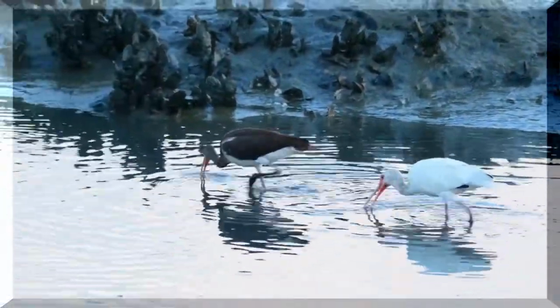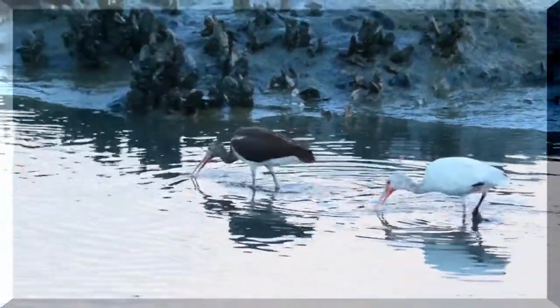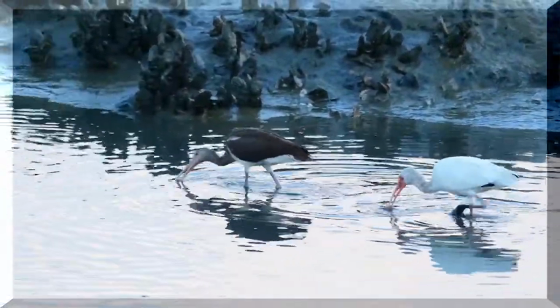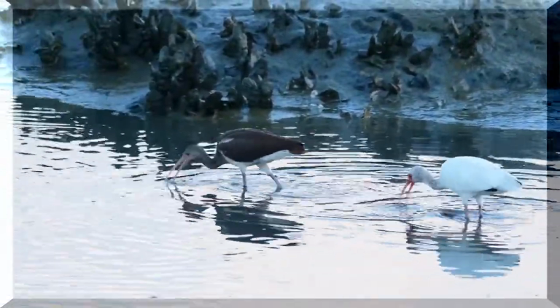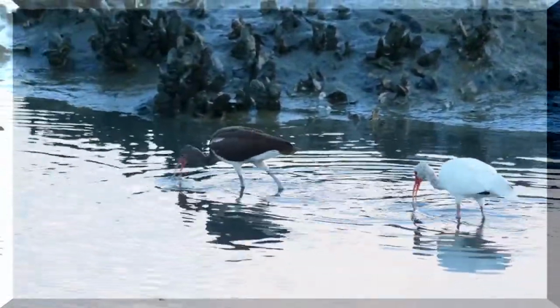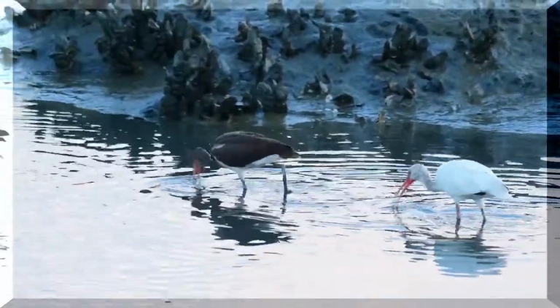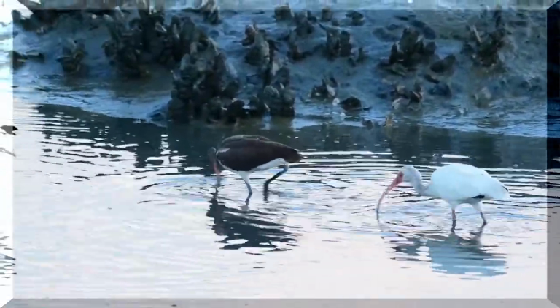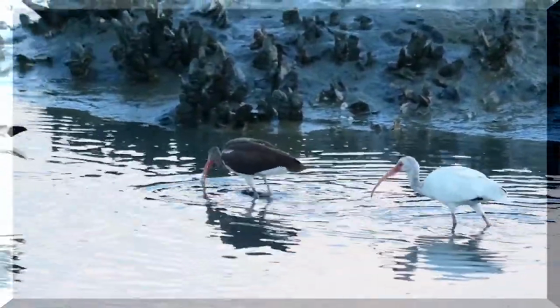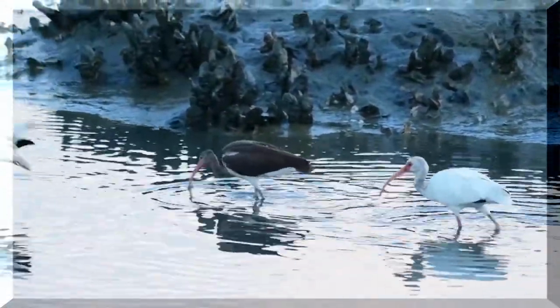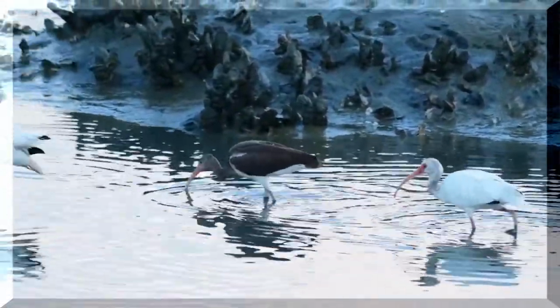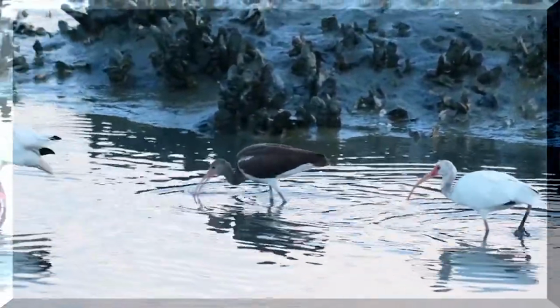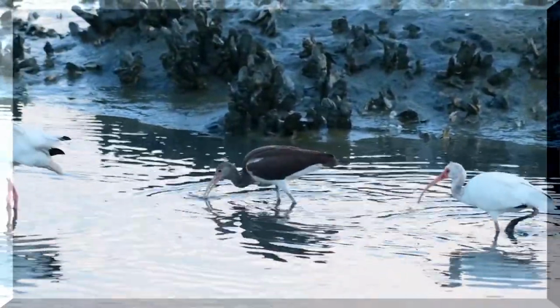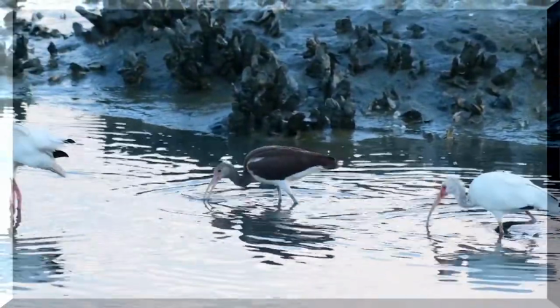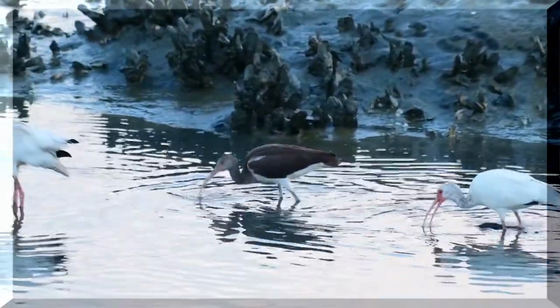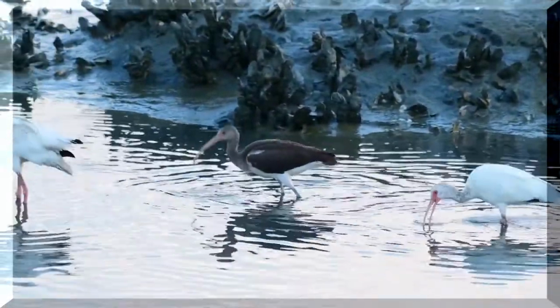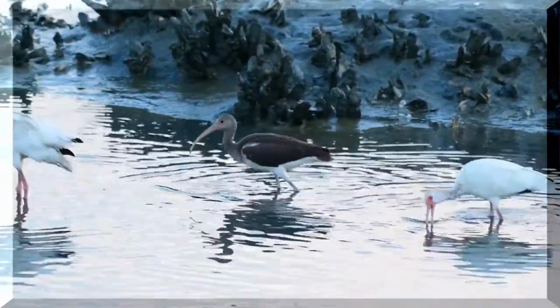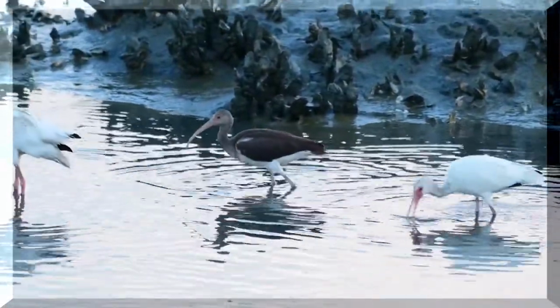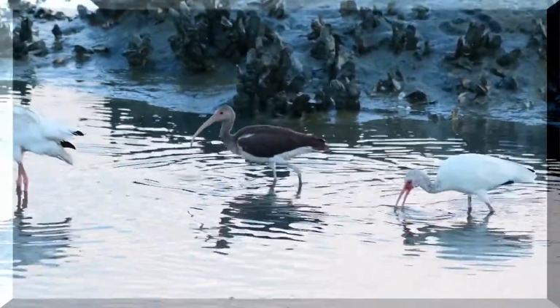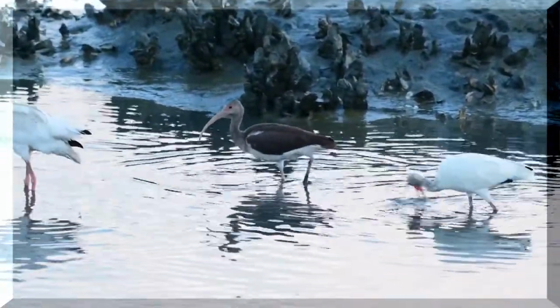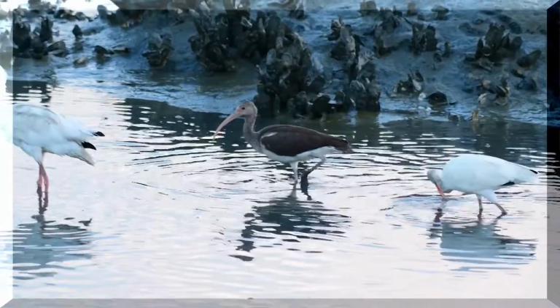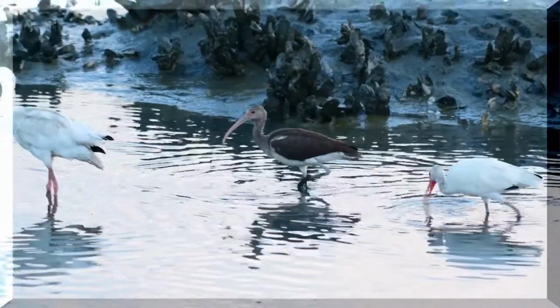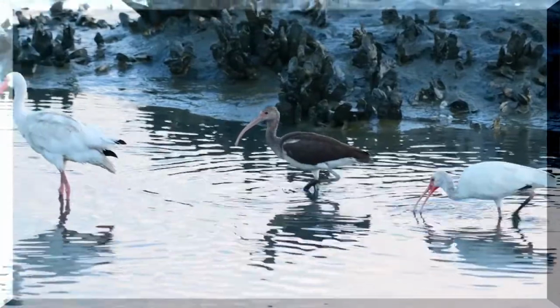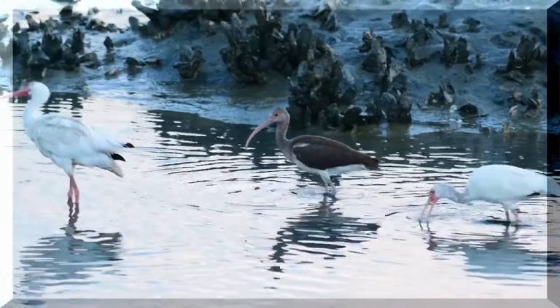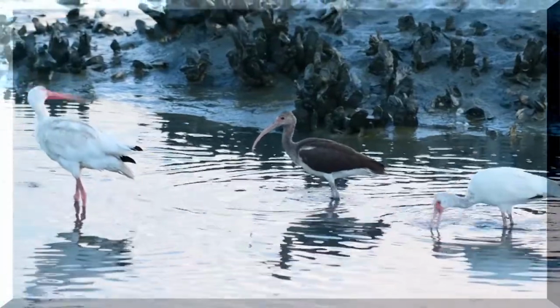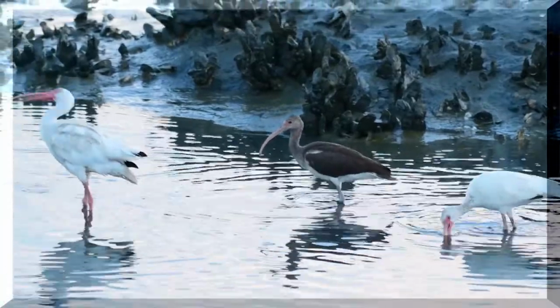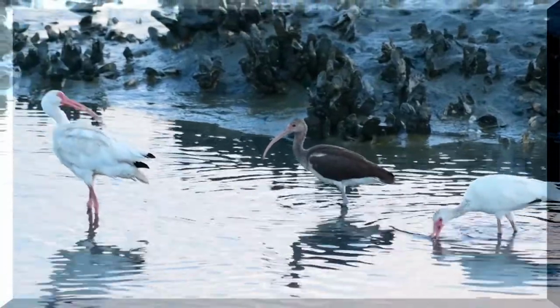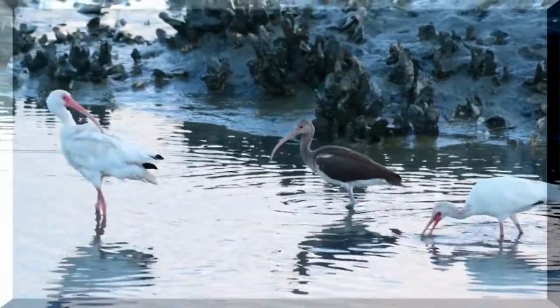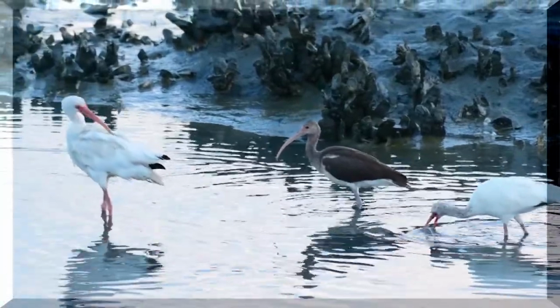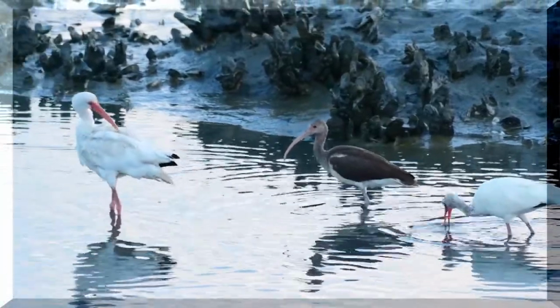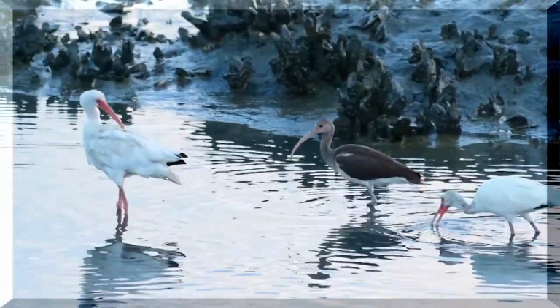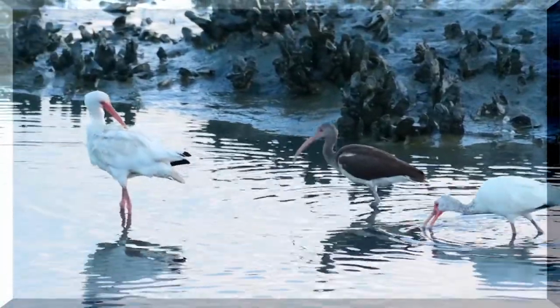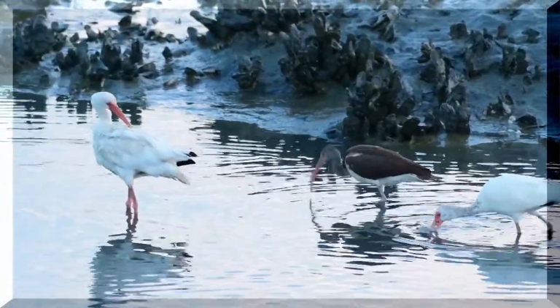Here we have a juvenile ibis in the center here that's all brown and some white.